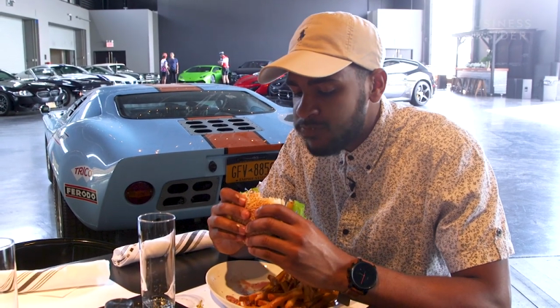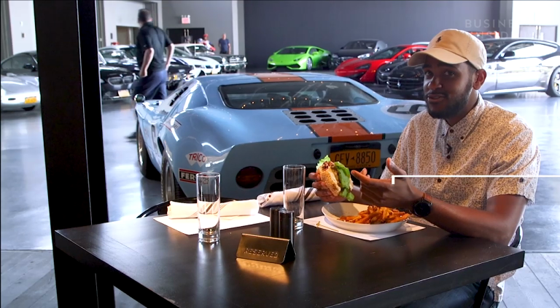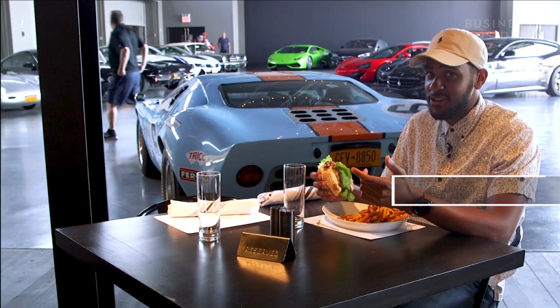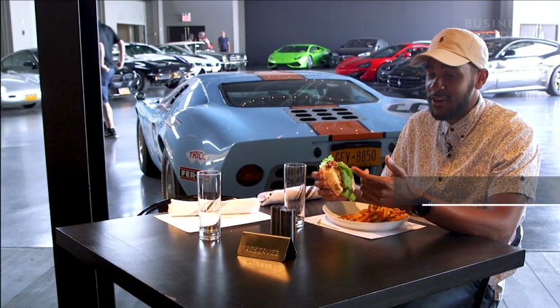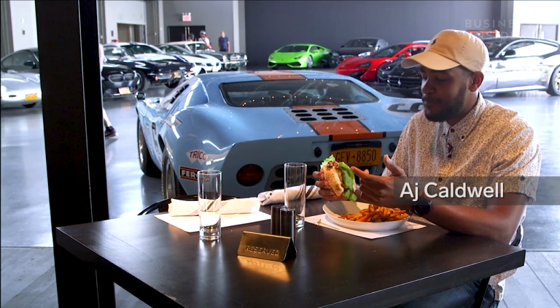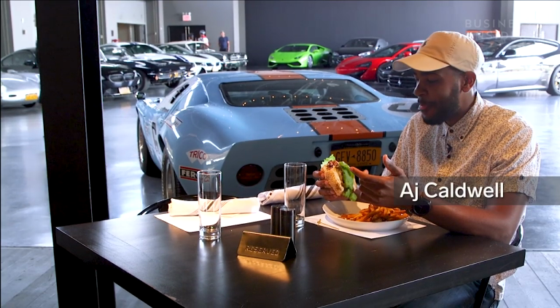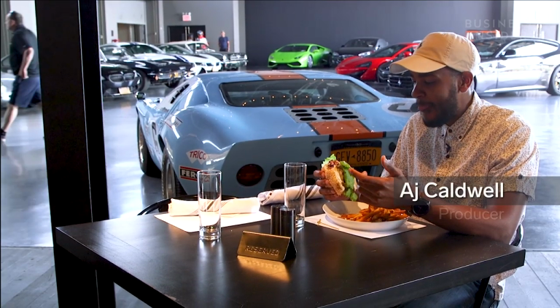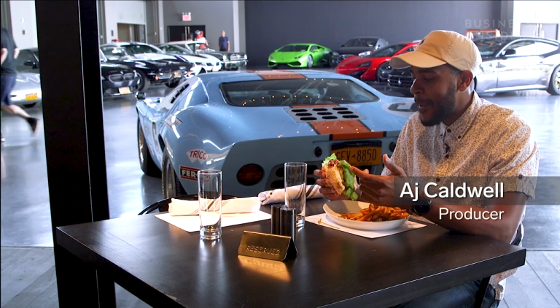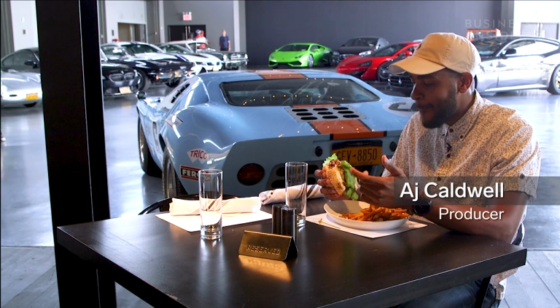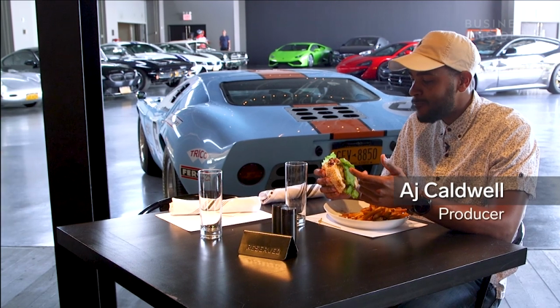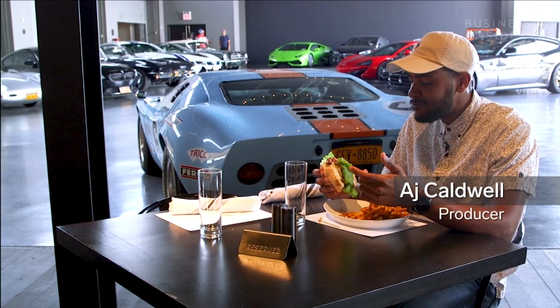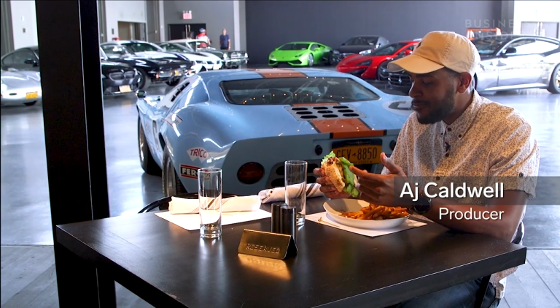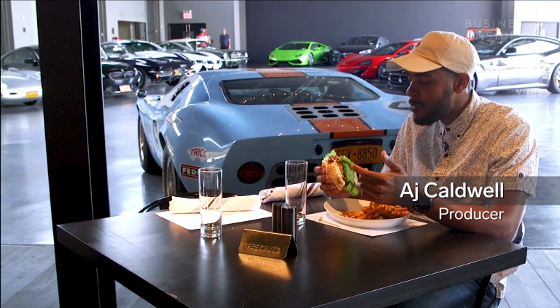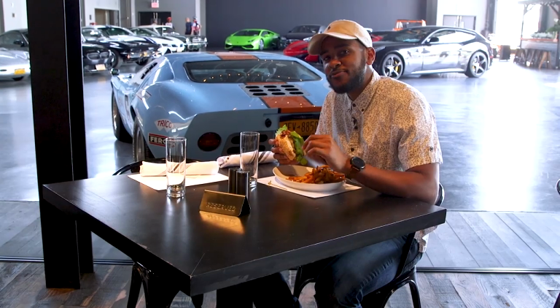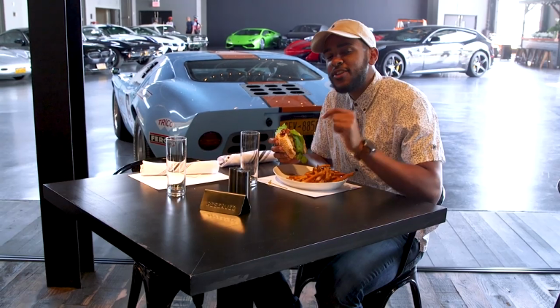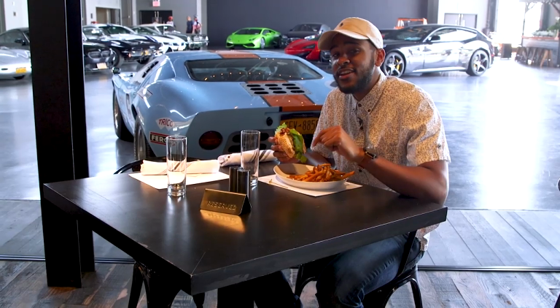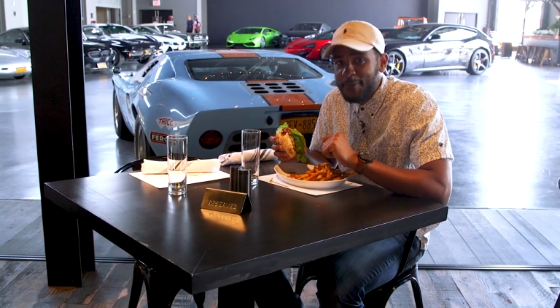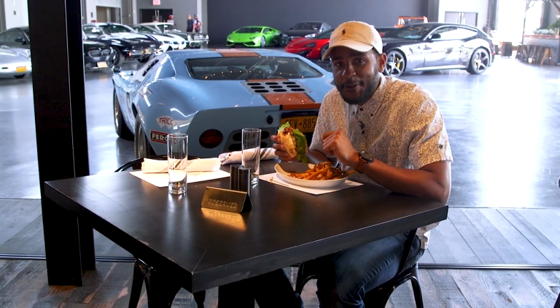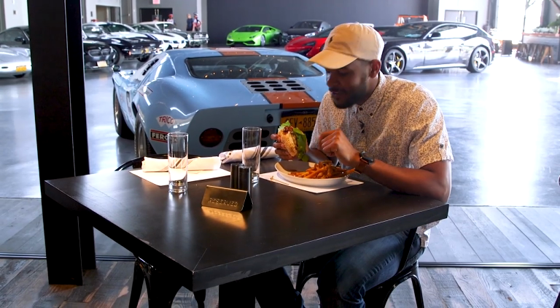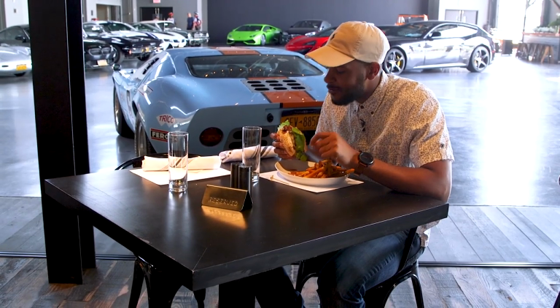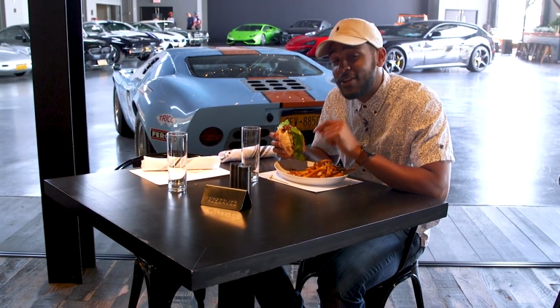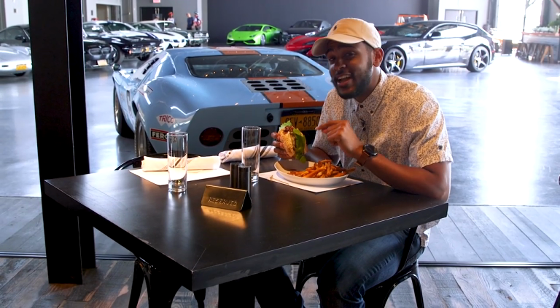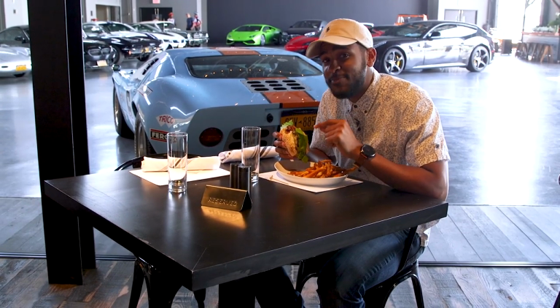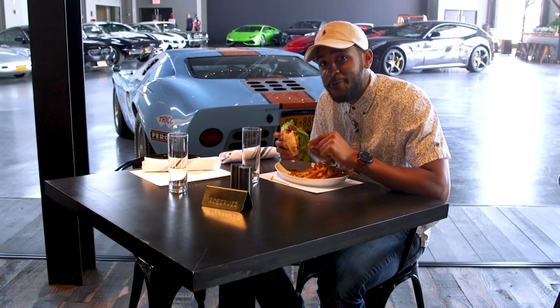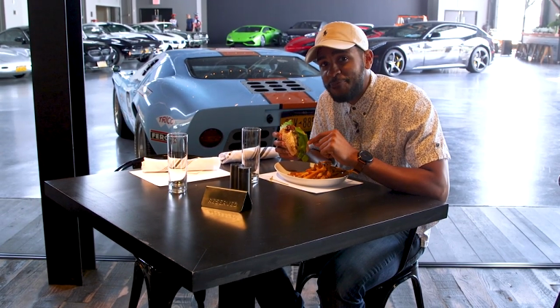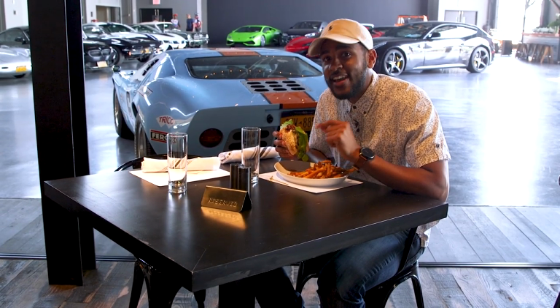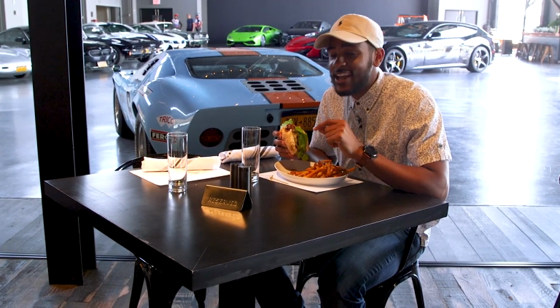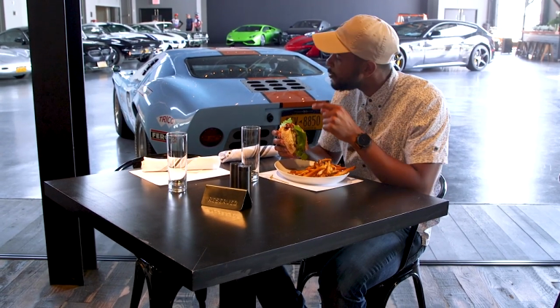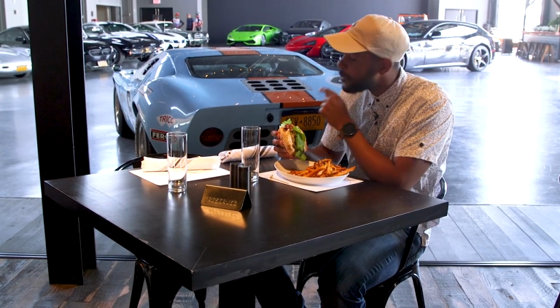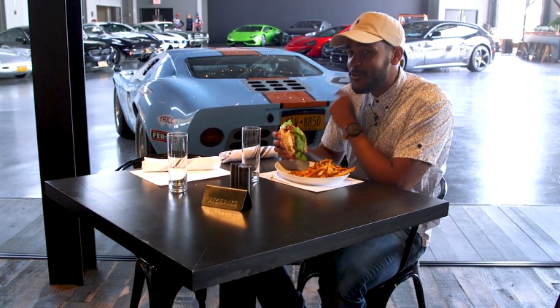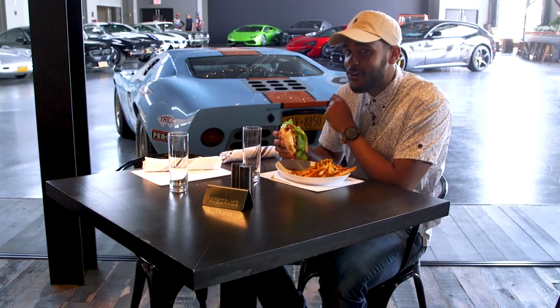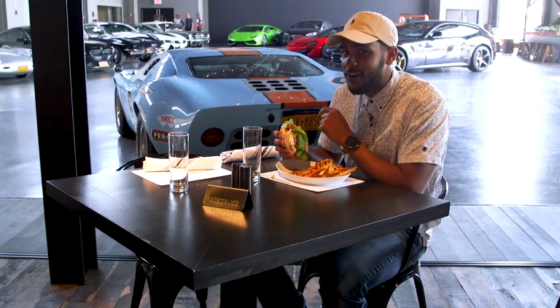This is really good. You can come here and have a really nice meal next to a really cool car.